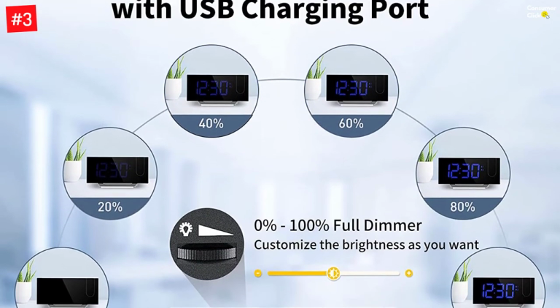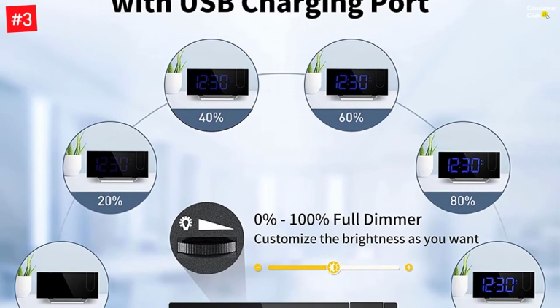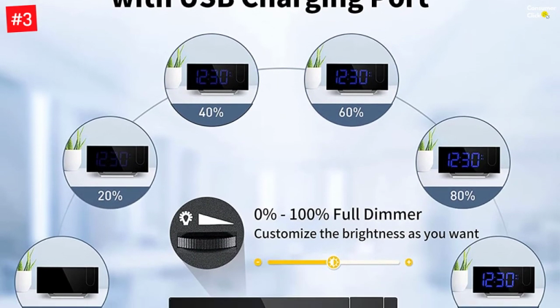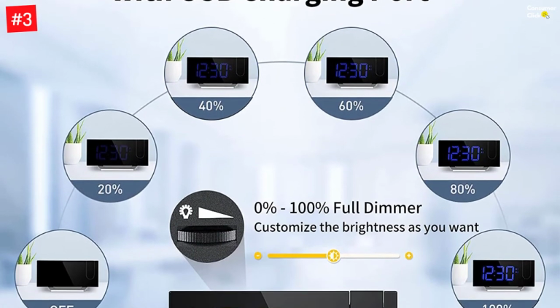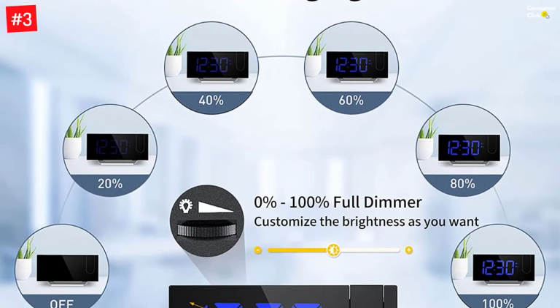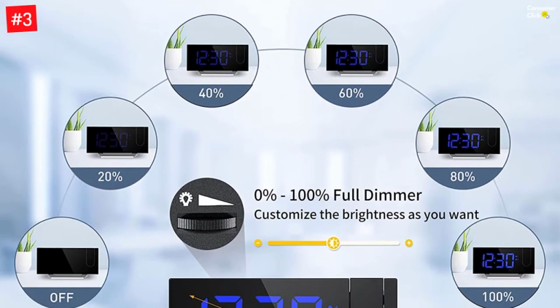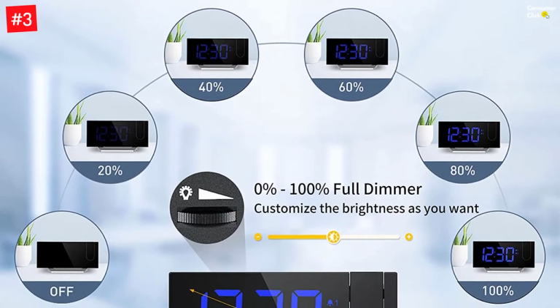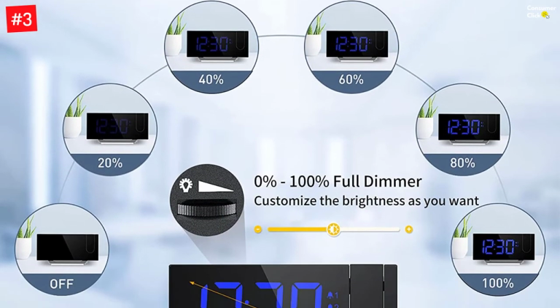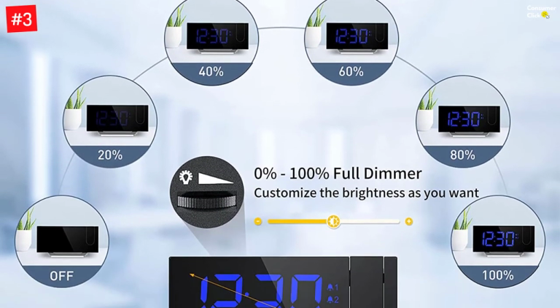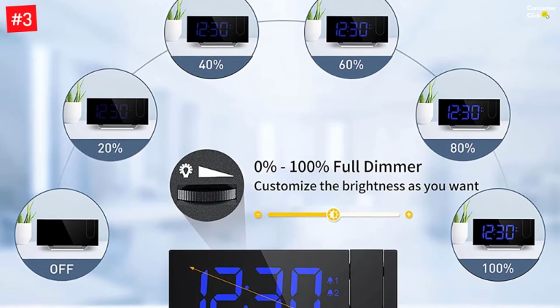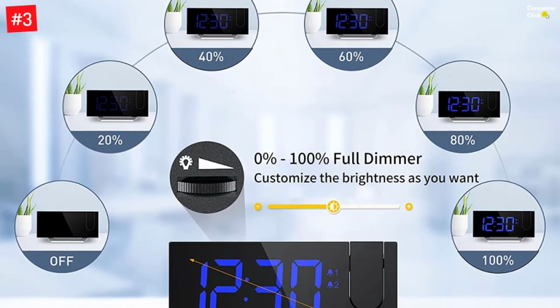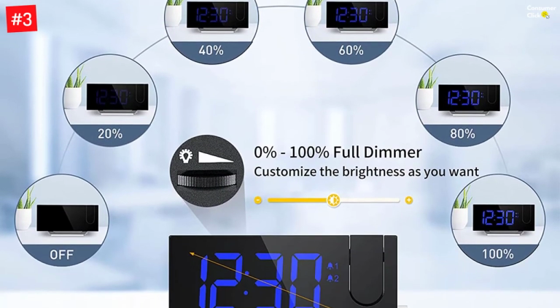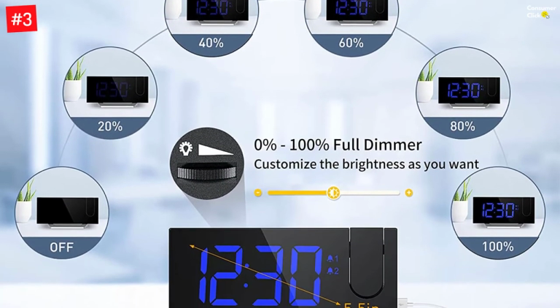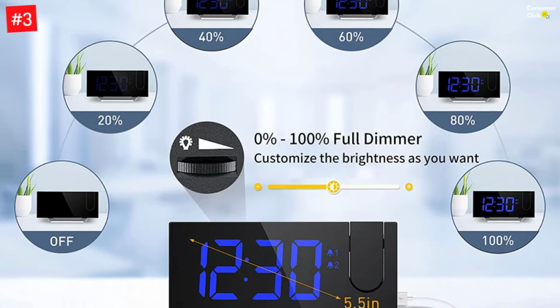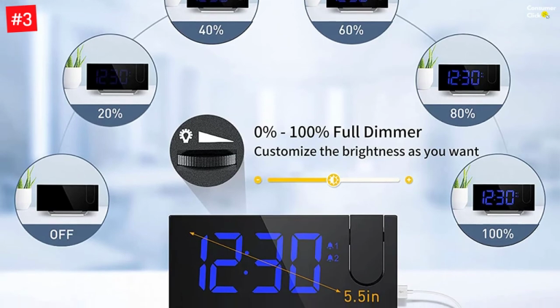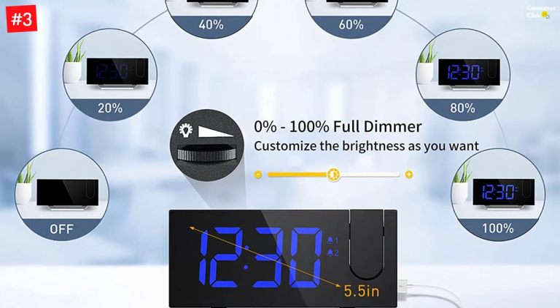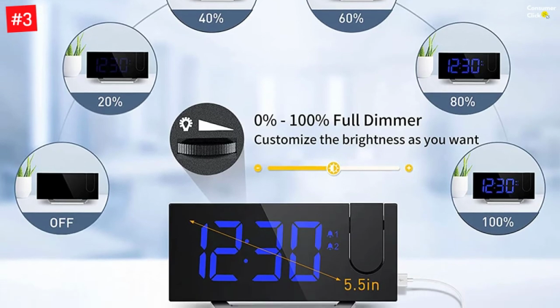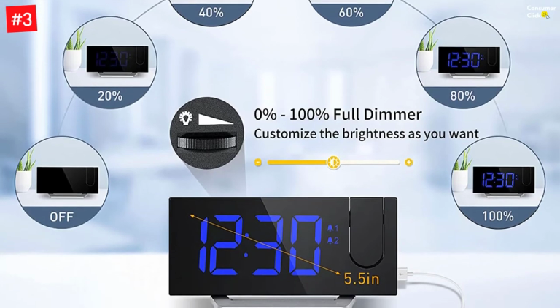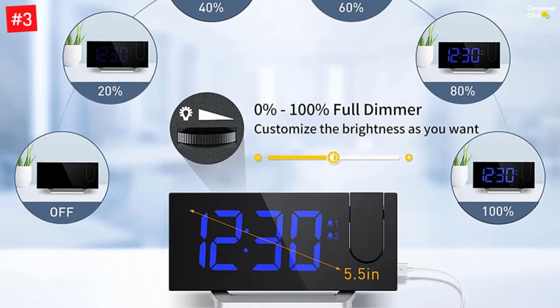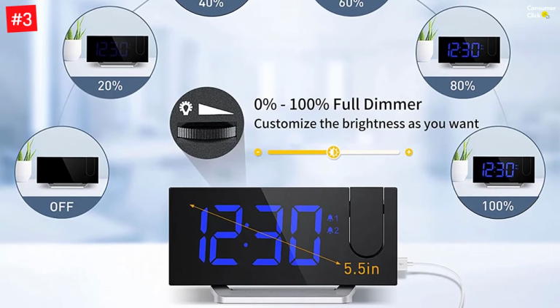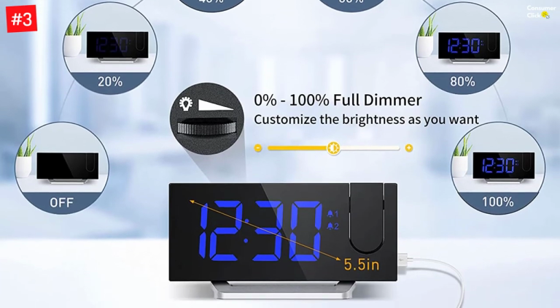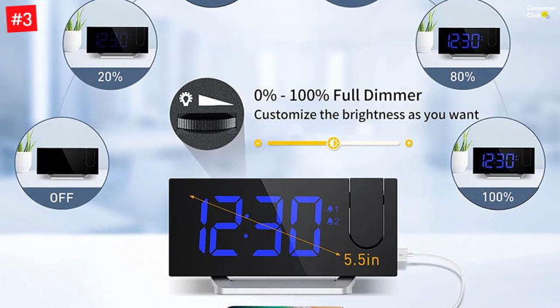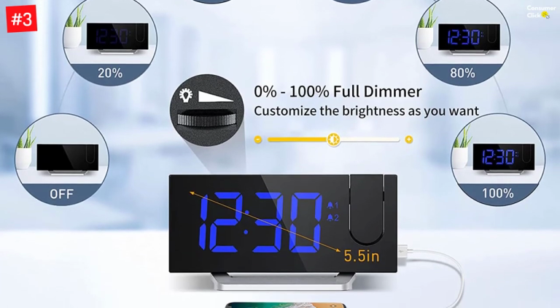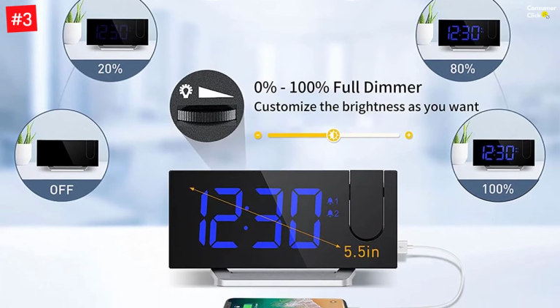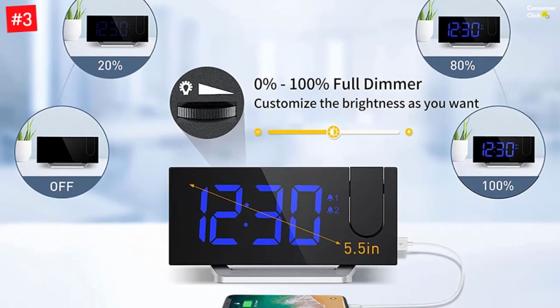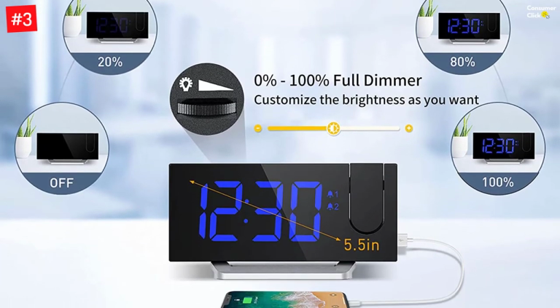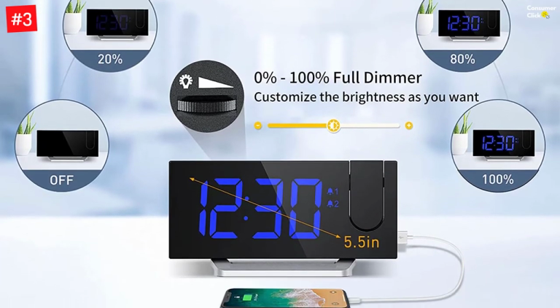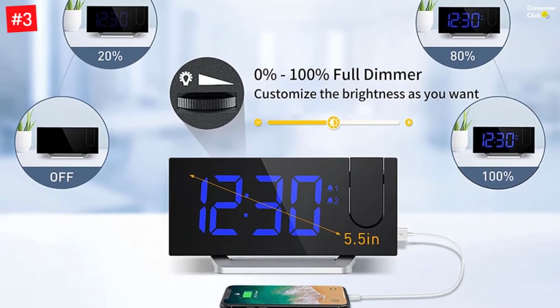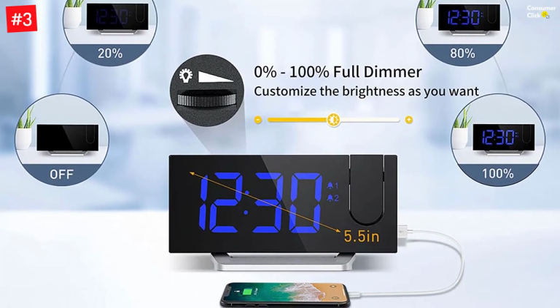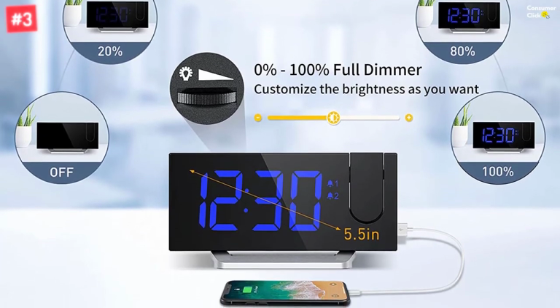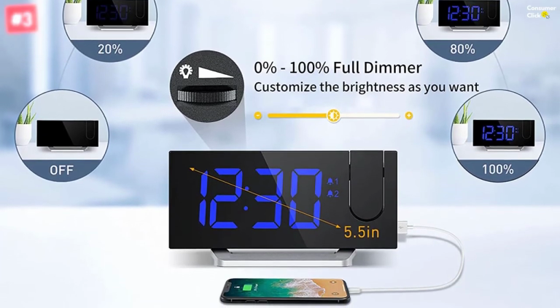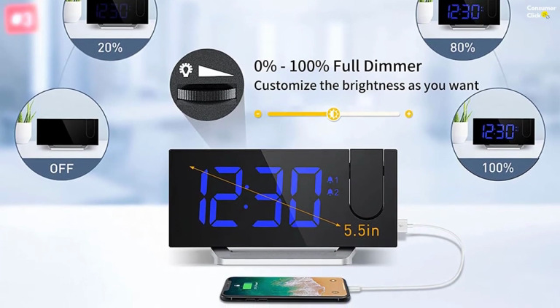The 0-100% dimmer slider of the digital alarm clock provides you with full-range brightness of the display.